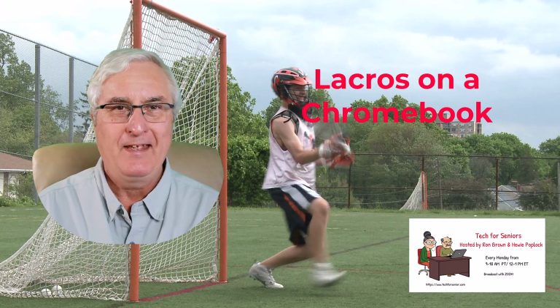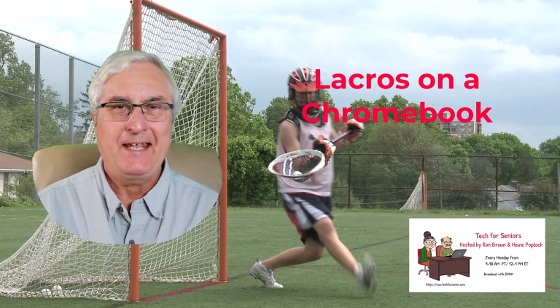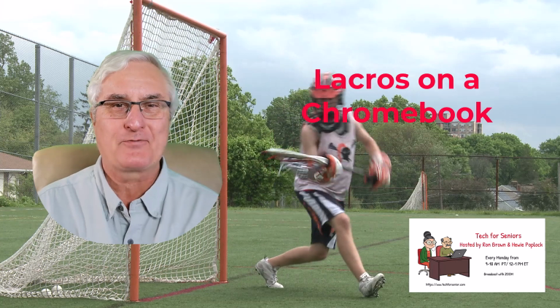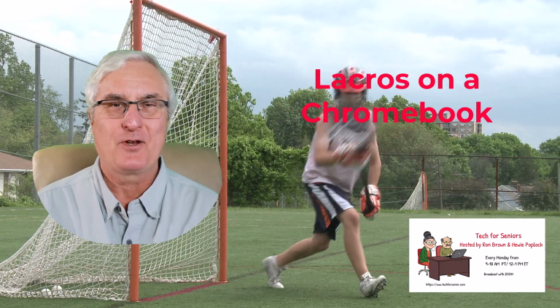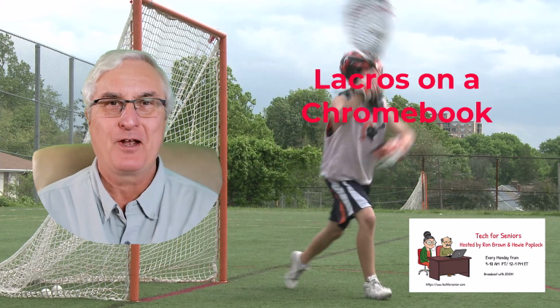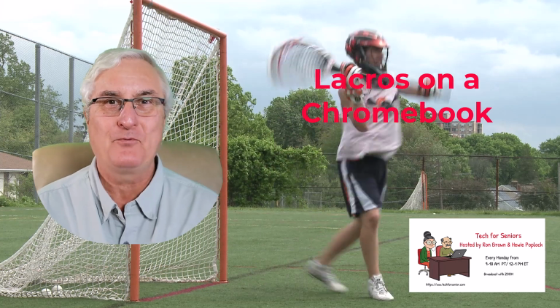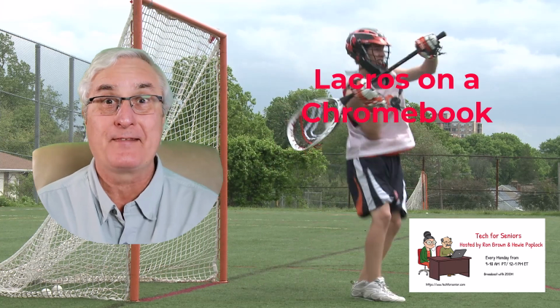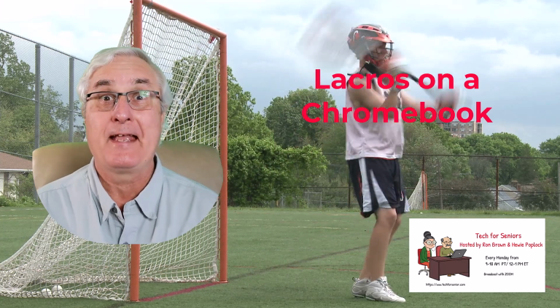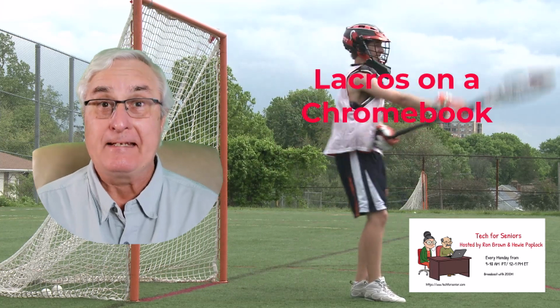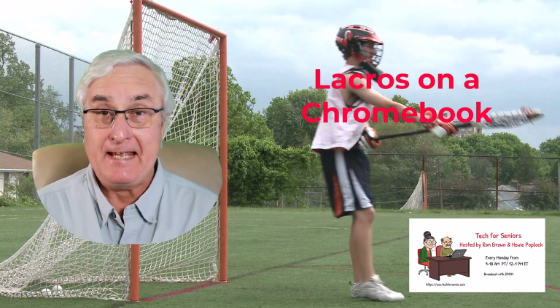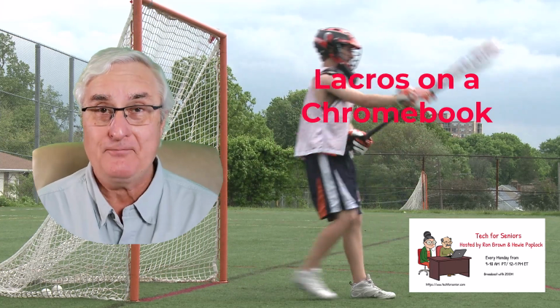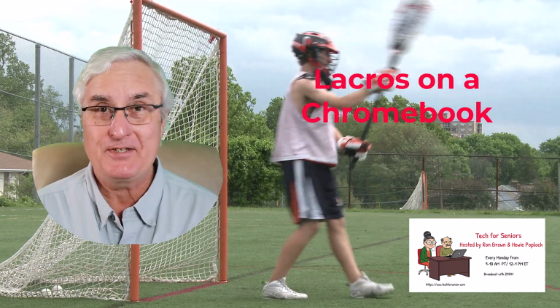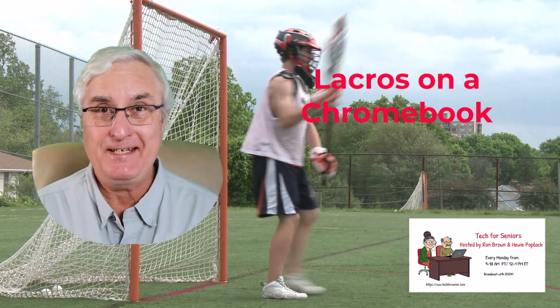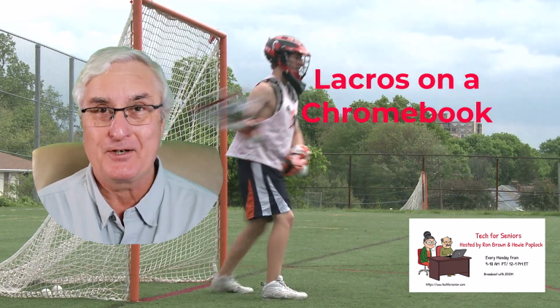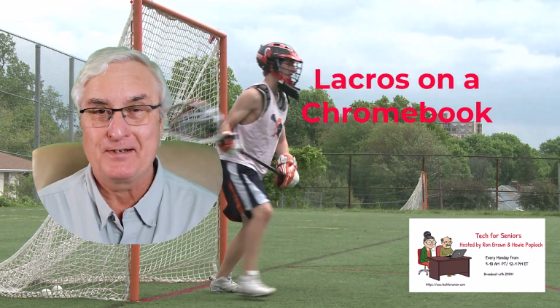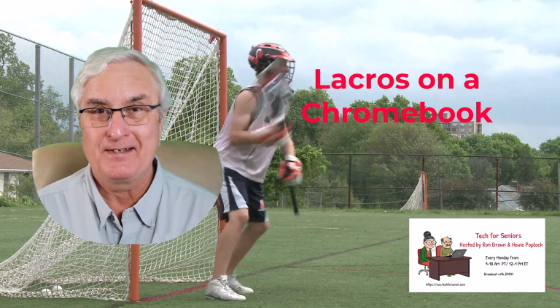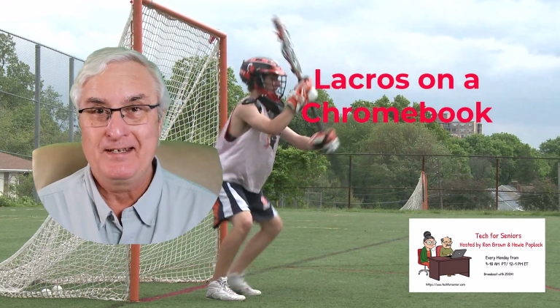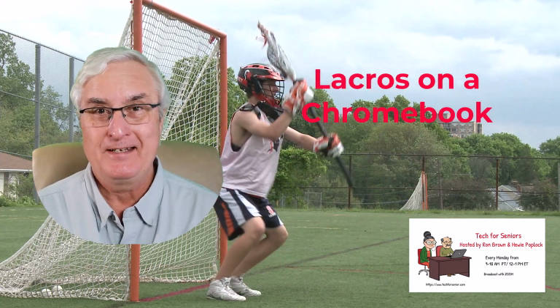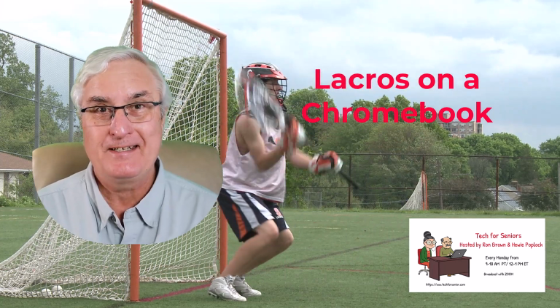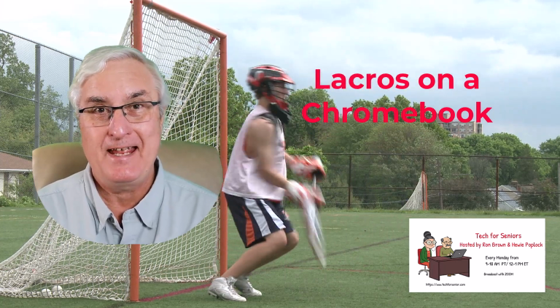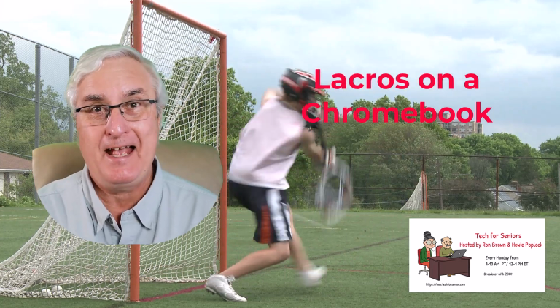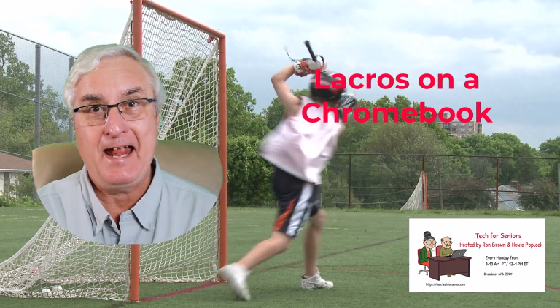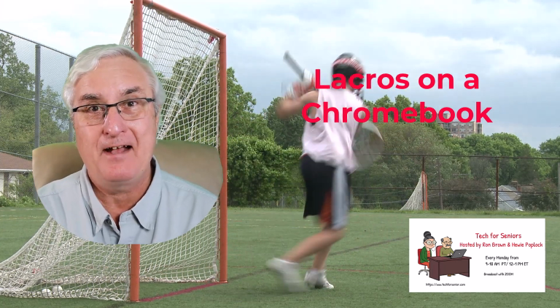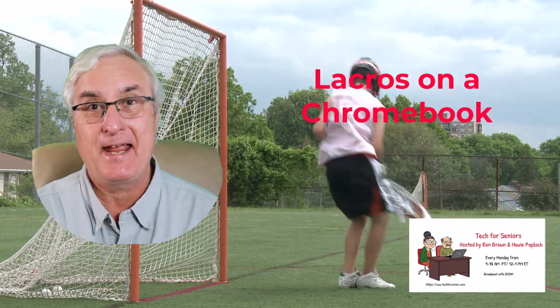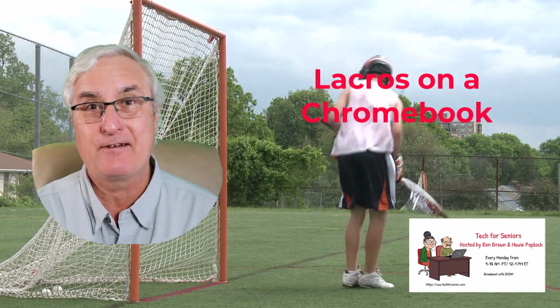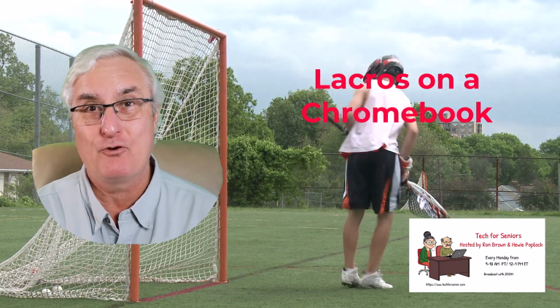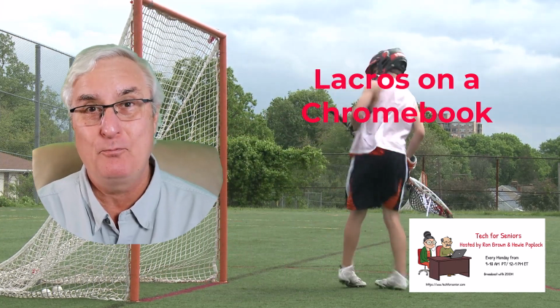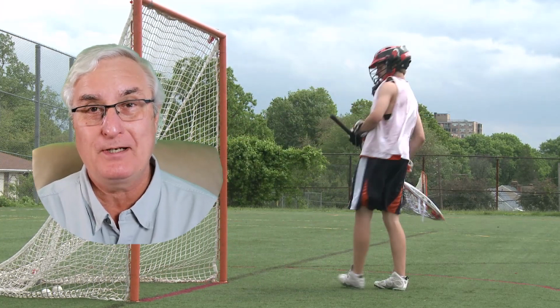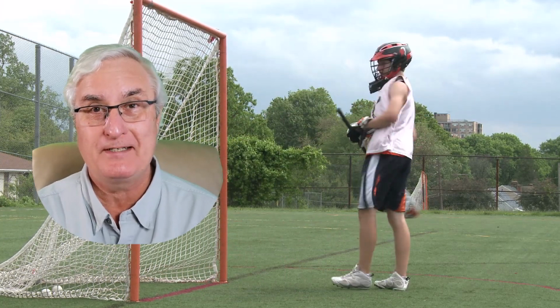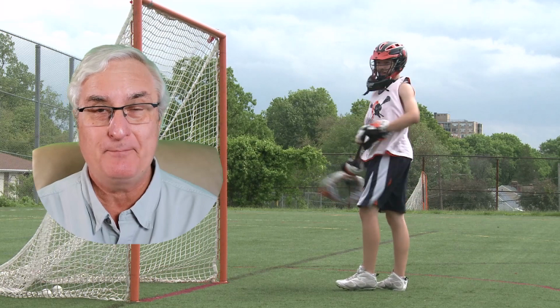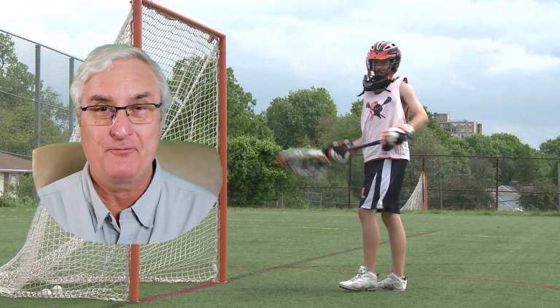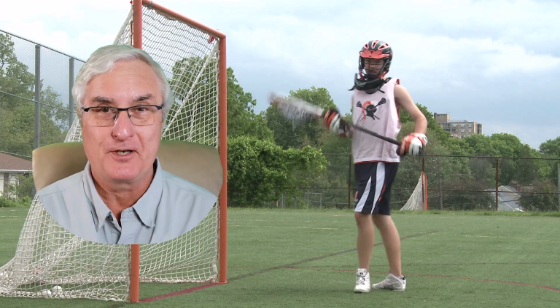It's Ron Brown with Tech for Seniors. Today I have a Chromebook tip for you.